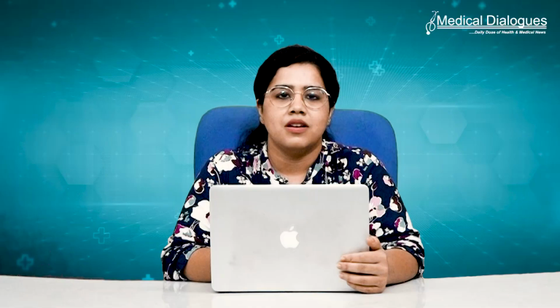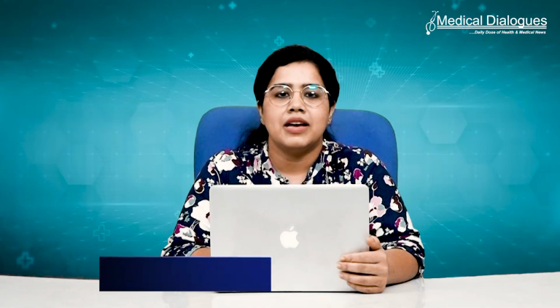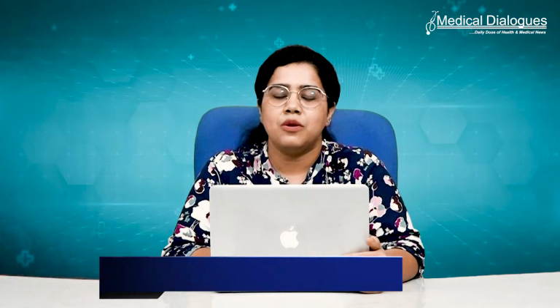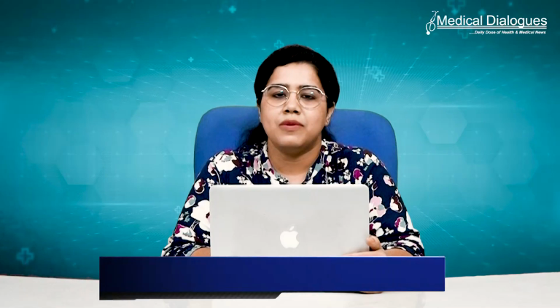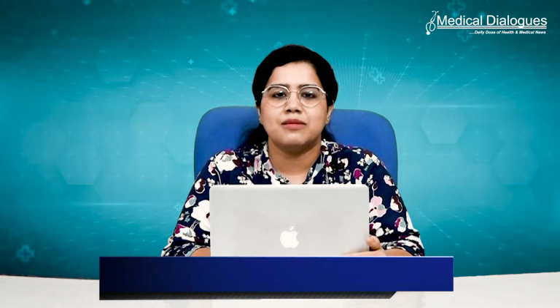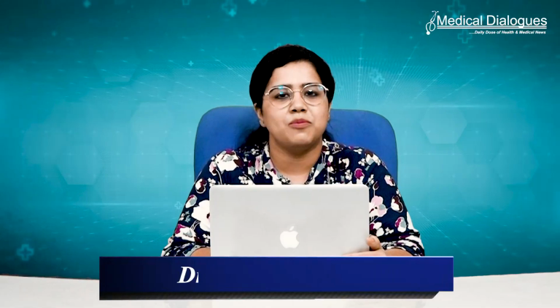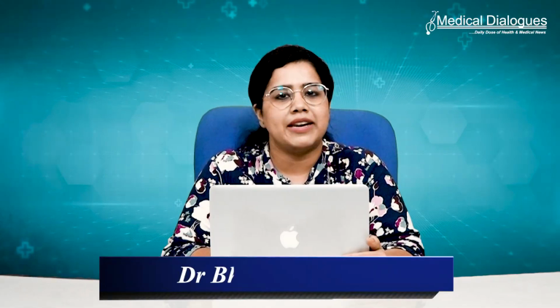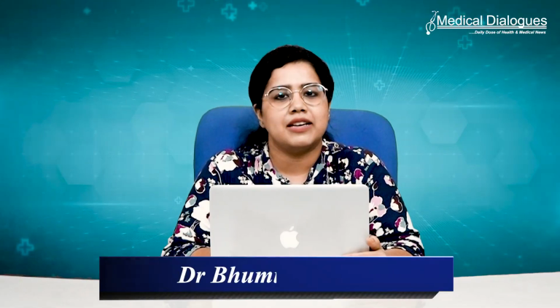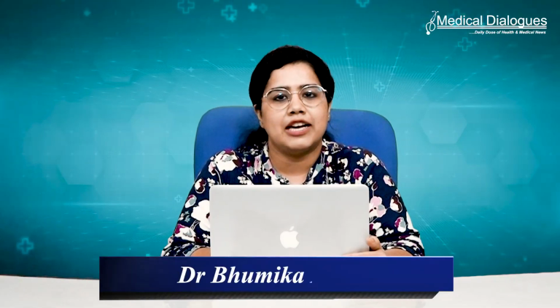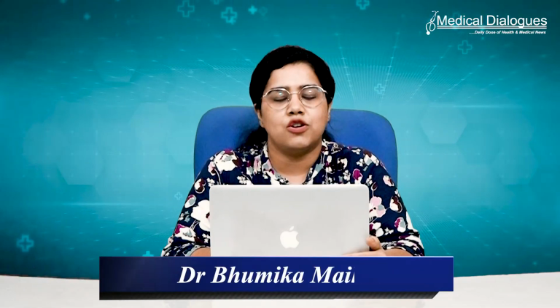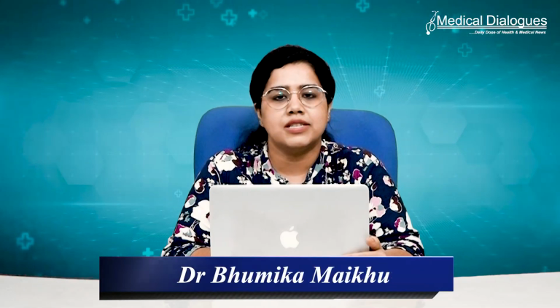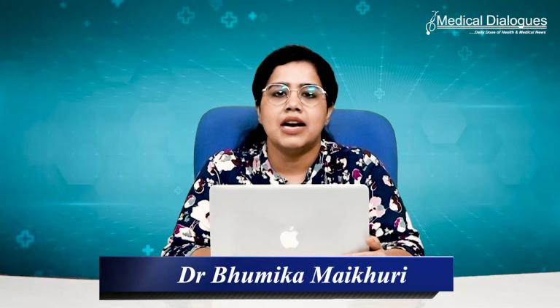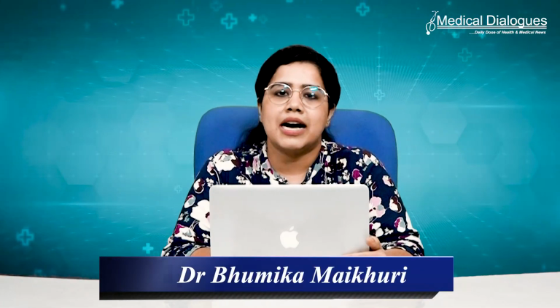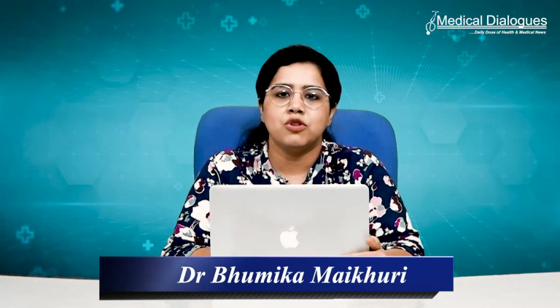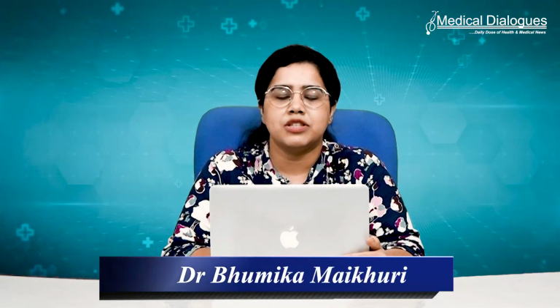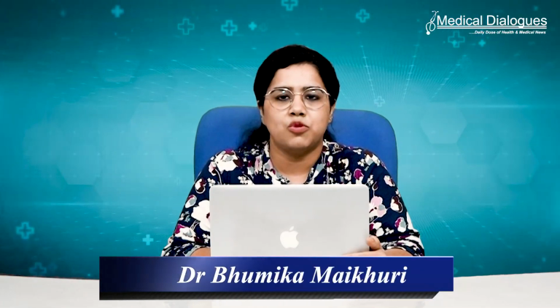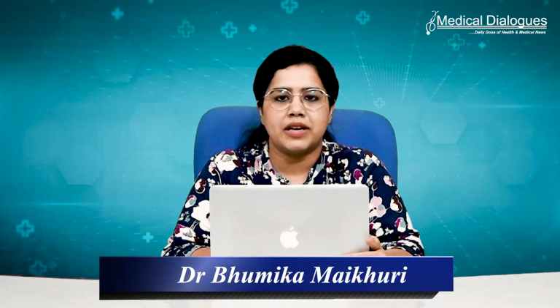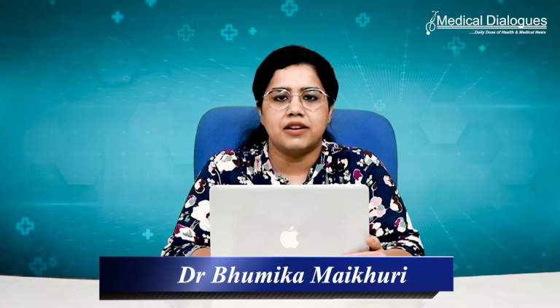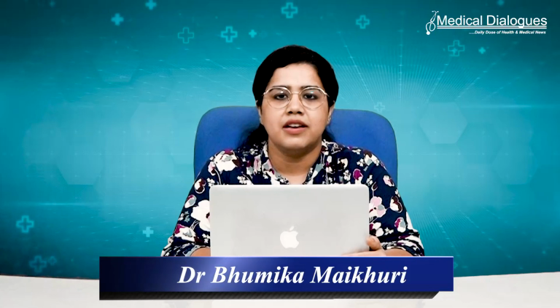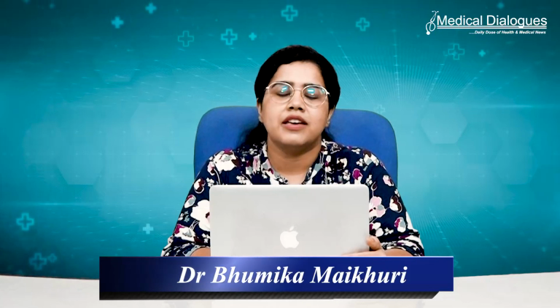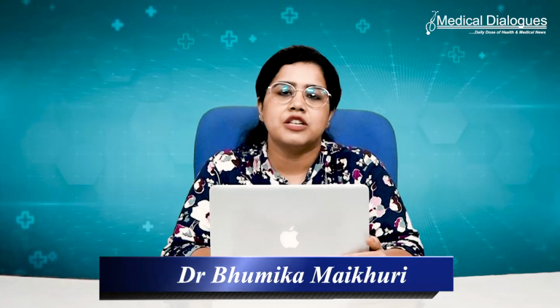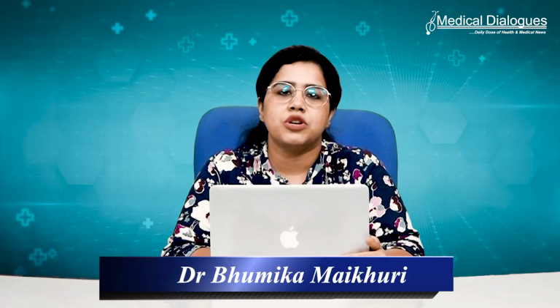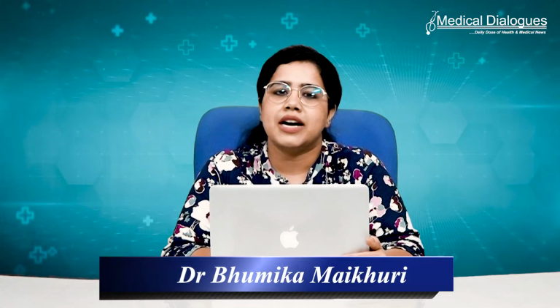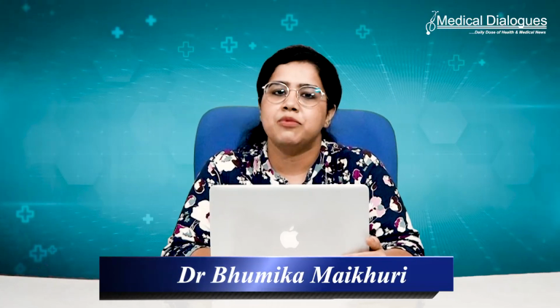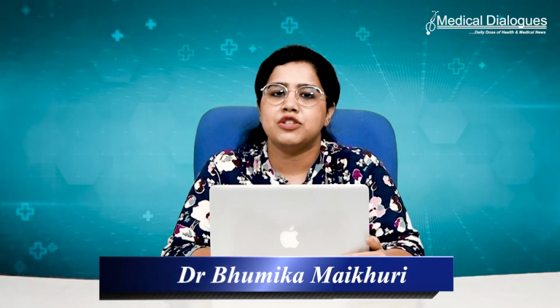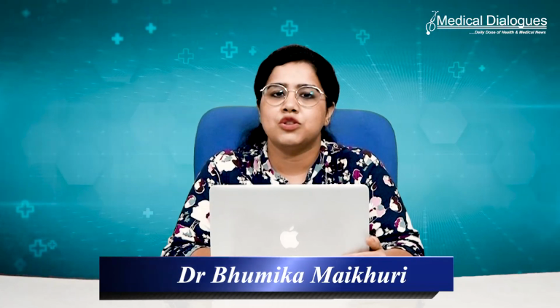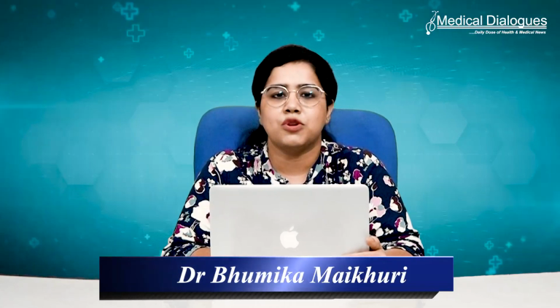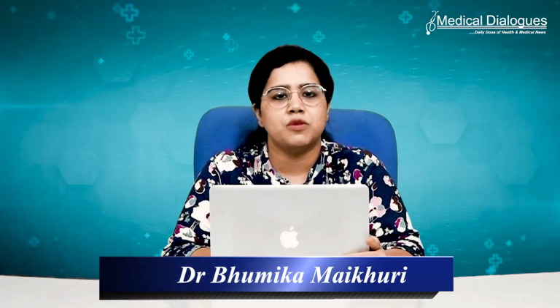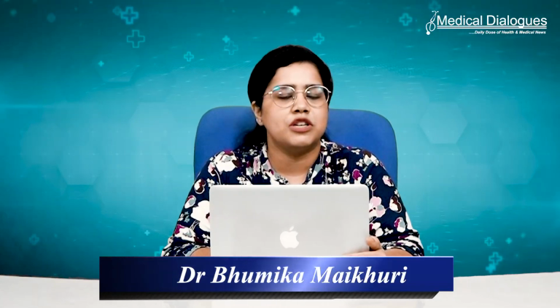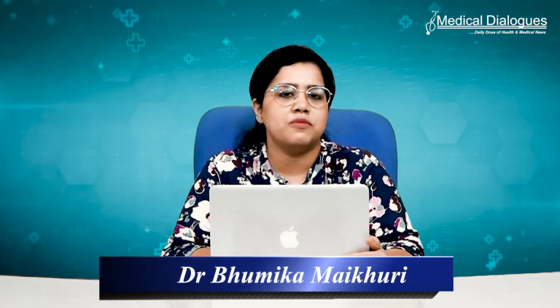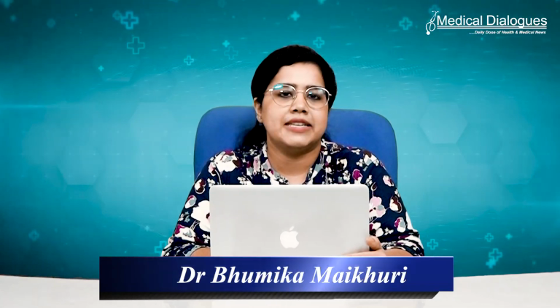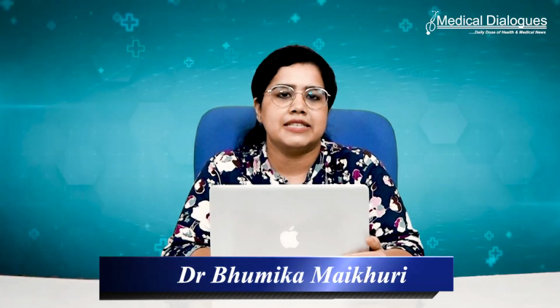Hello and welcome to Medical Dialogues. I'm Dr. Bhumika. Here is what I bring to you from the world of medicine.